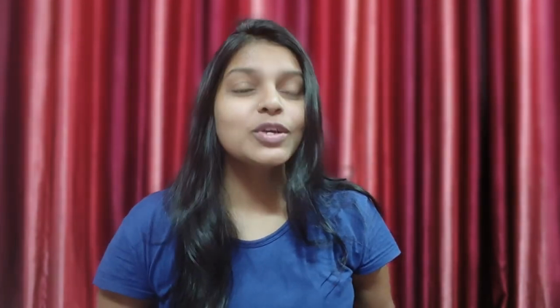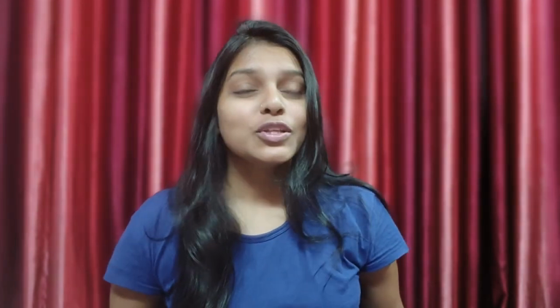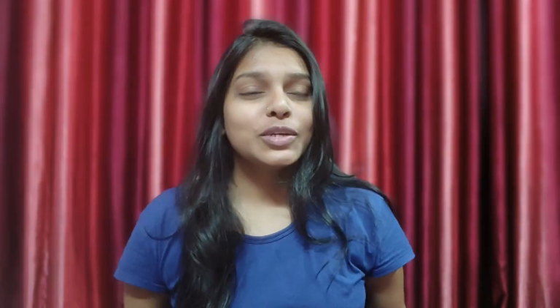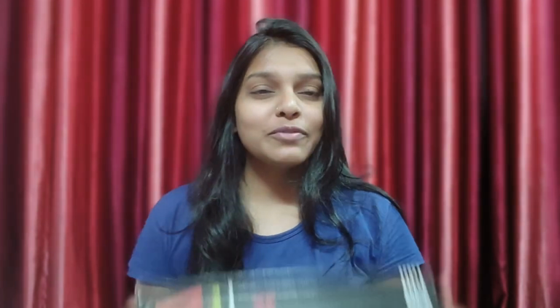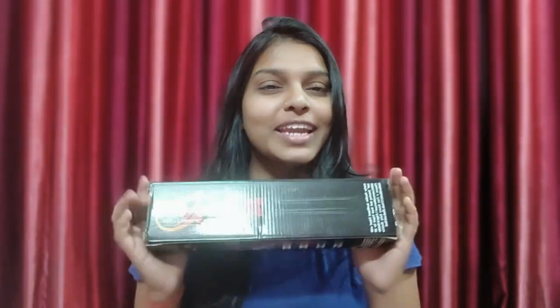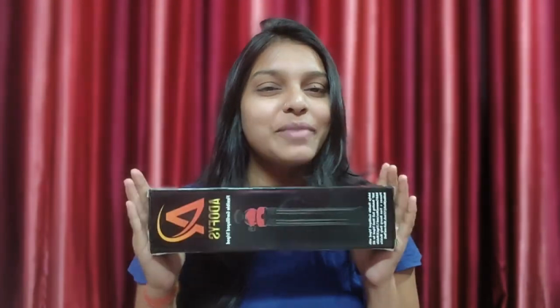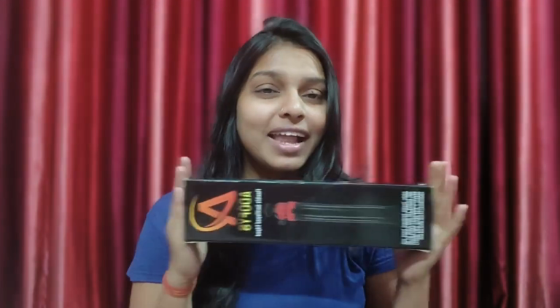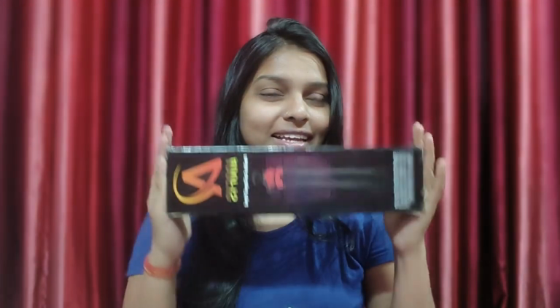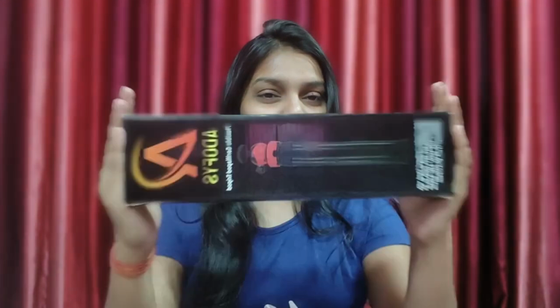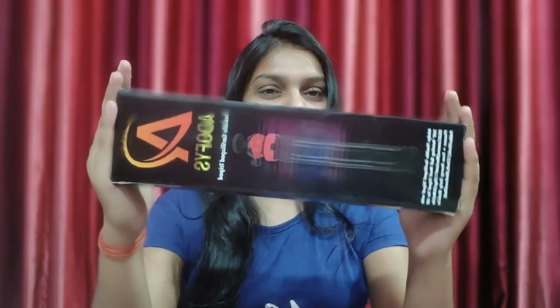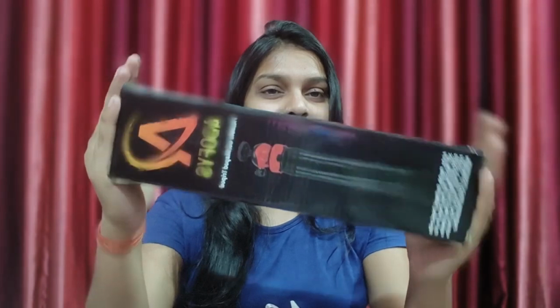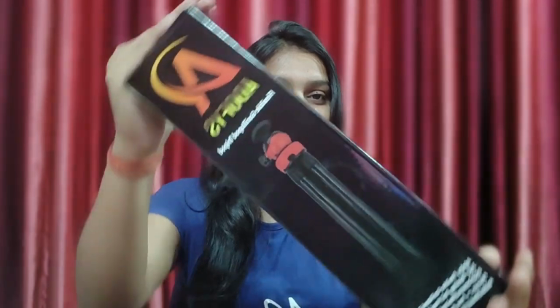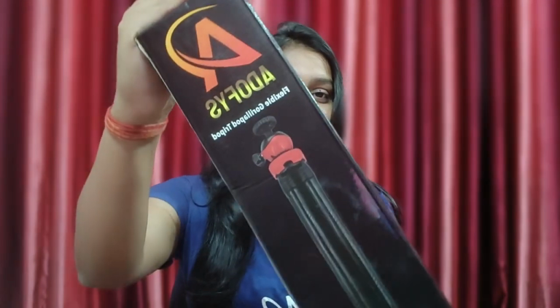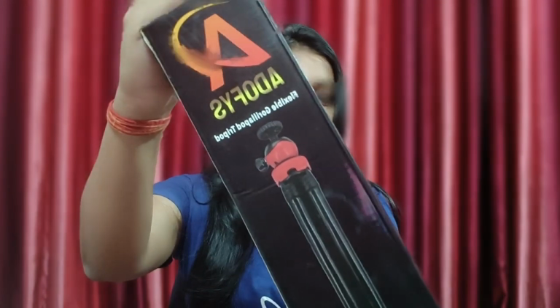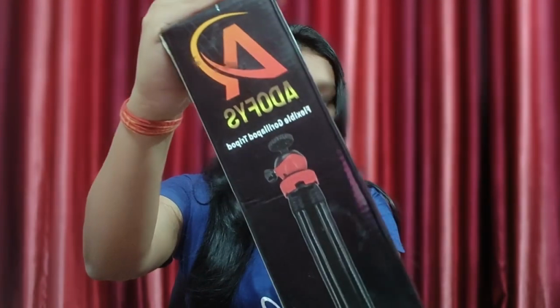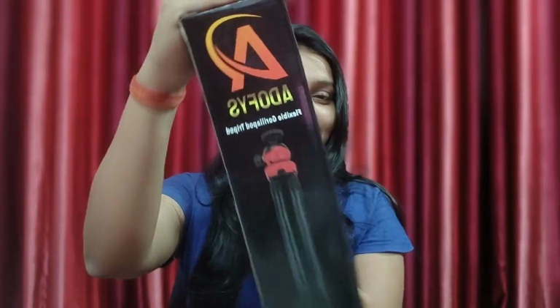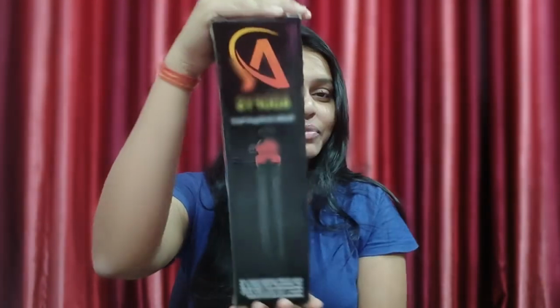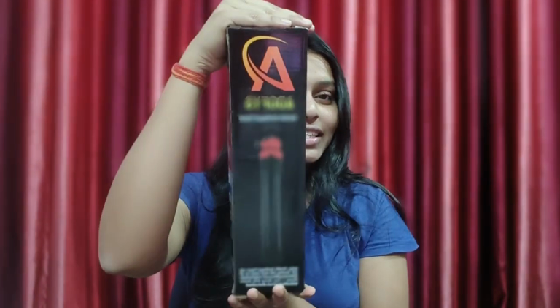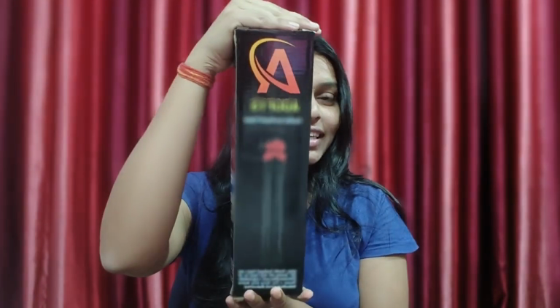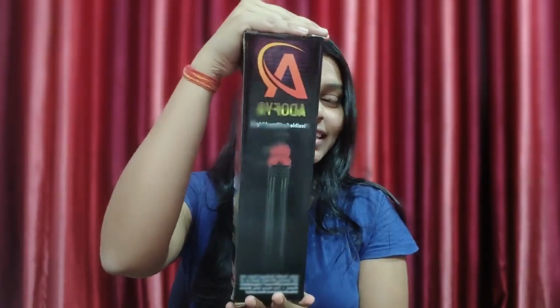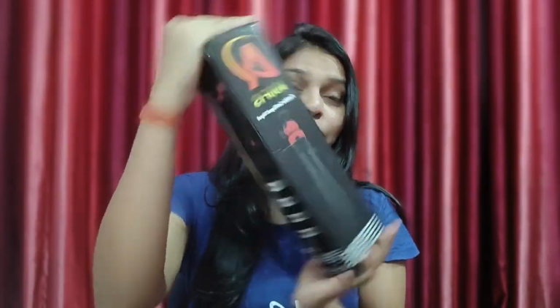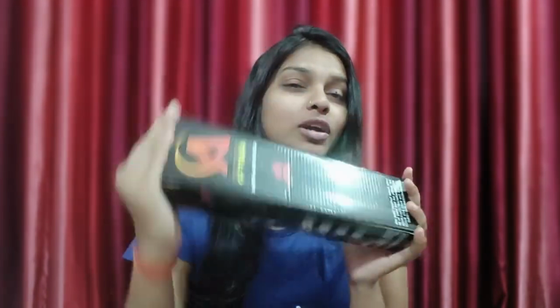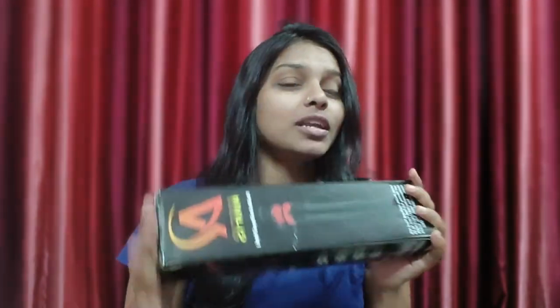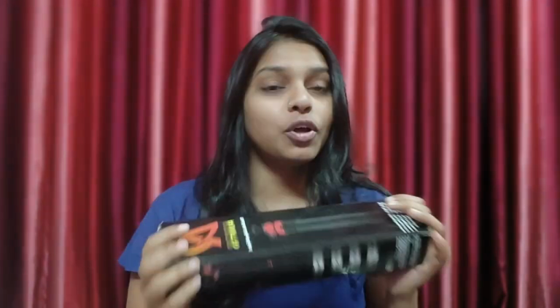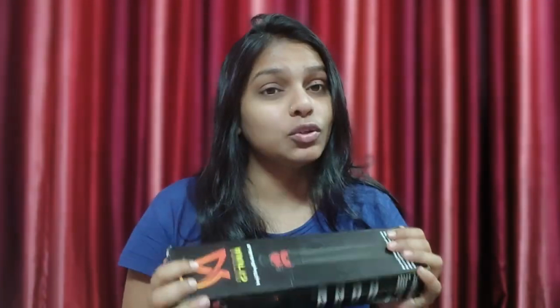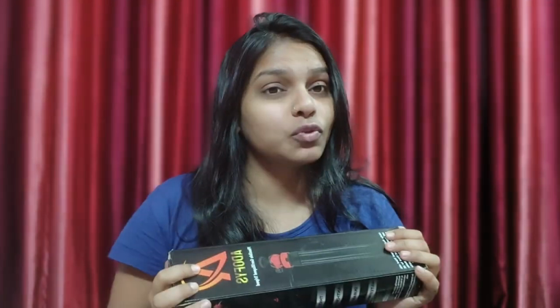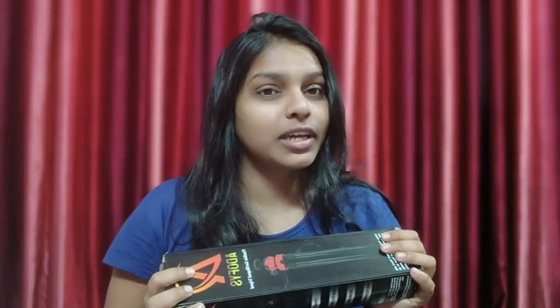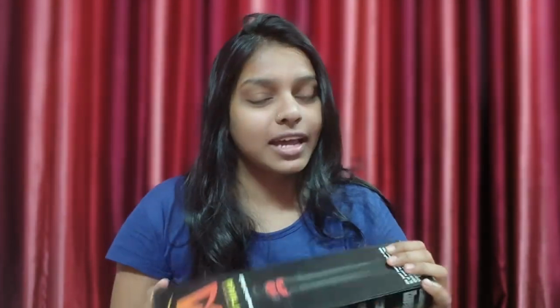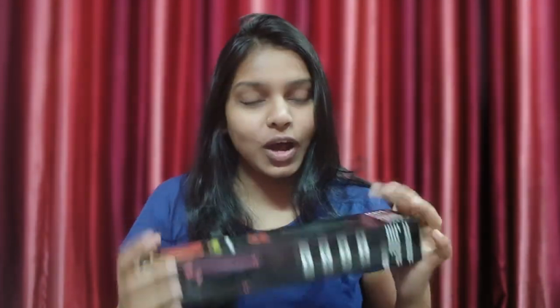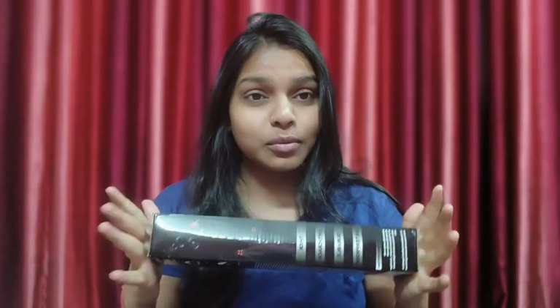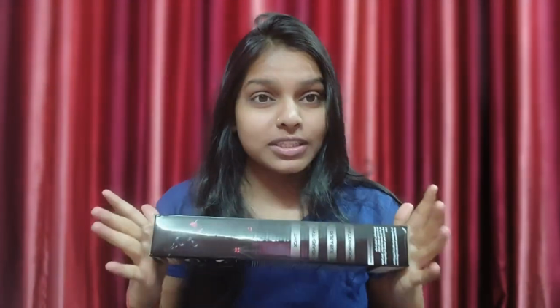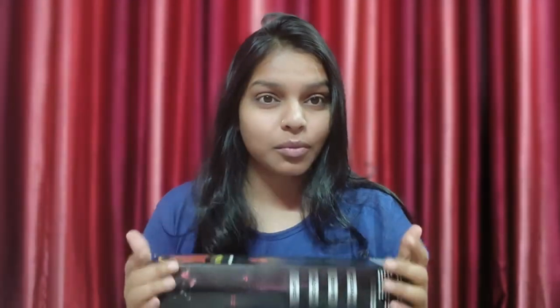I have finally bought this Gorilla Tripod. You can see it here — this is very useful for vlogging, and today I am going to show you the unboxing.